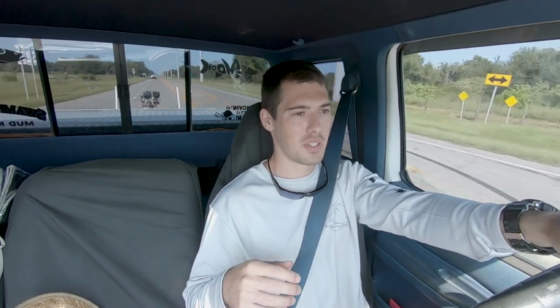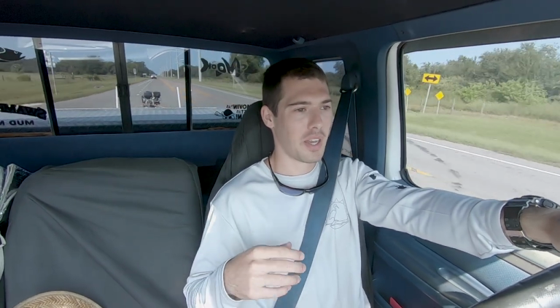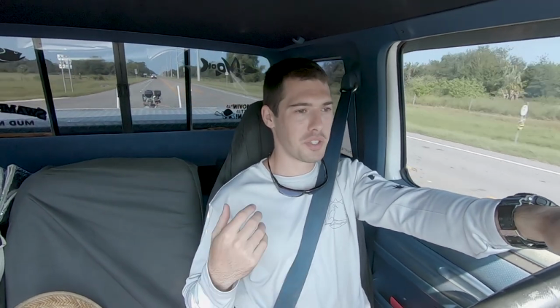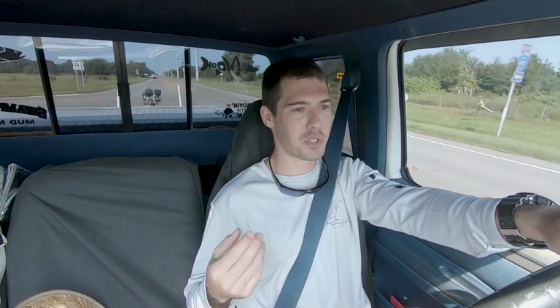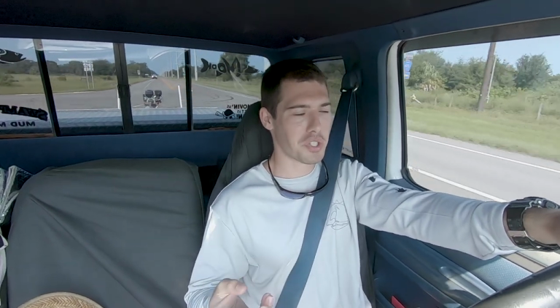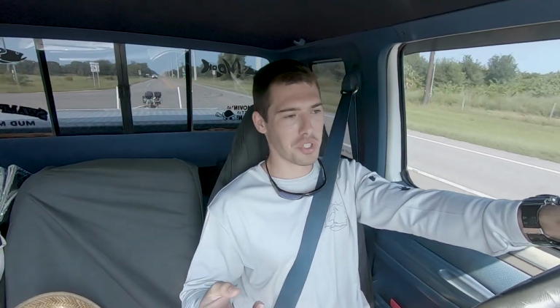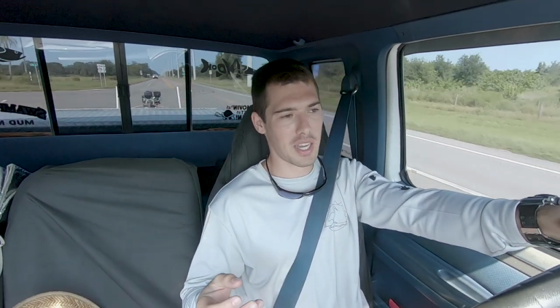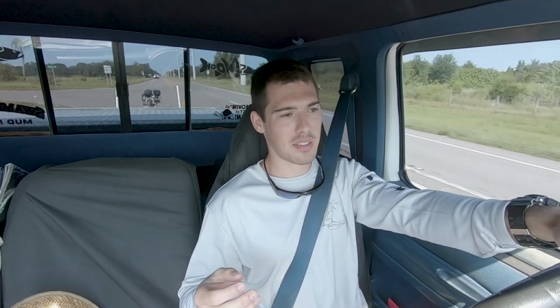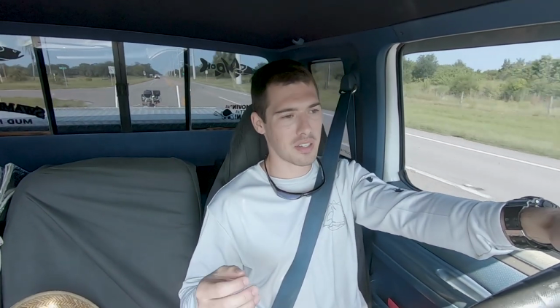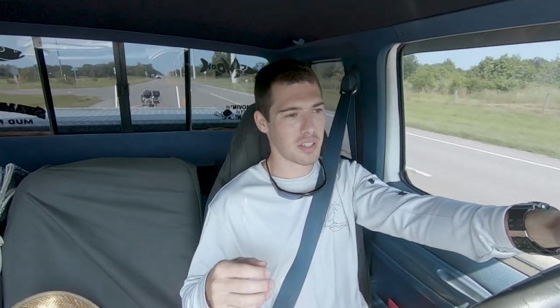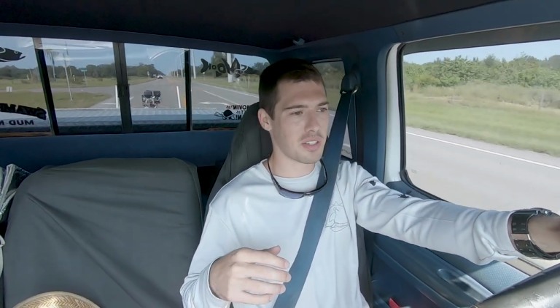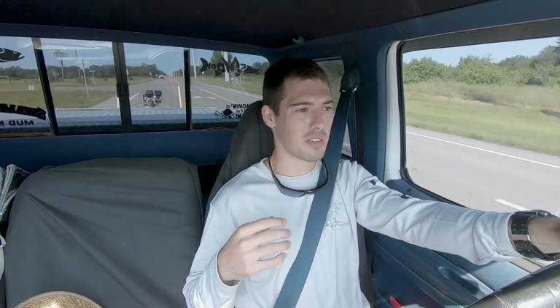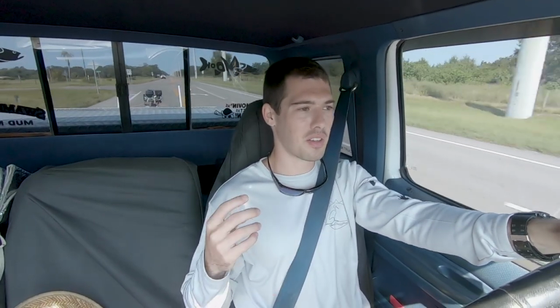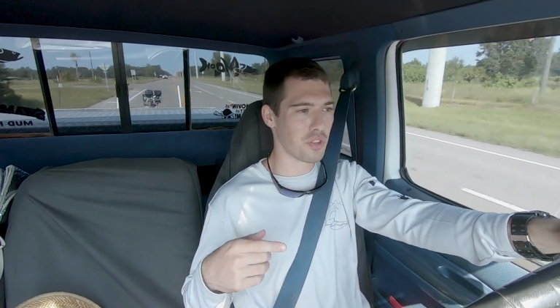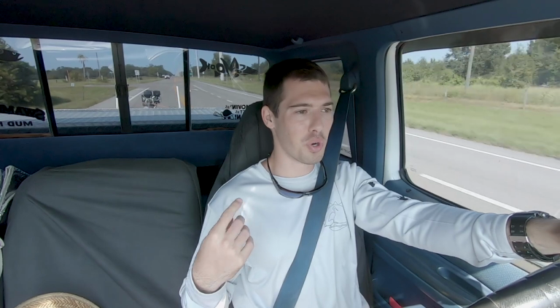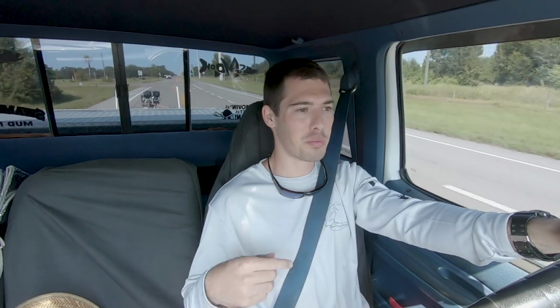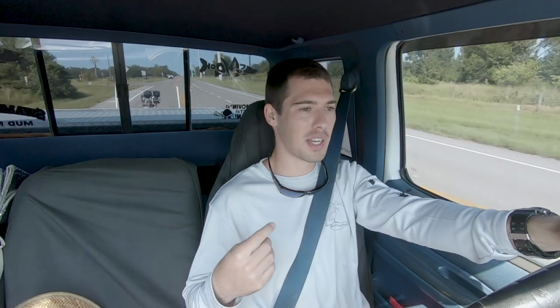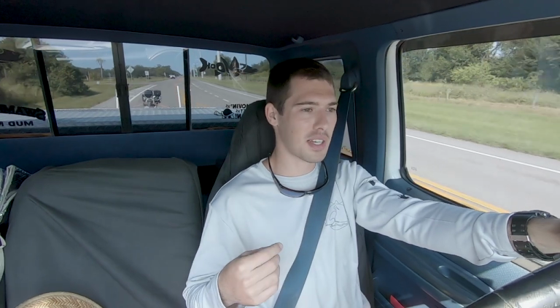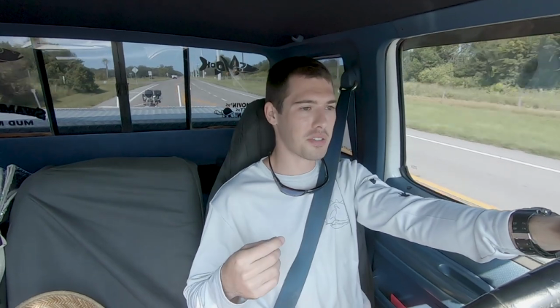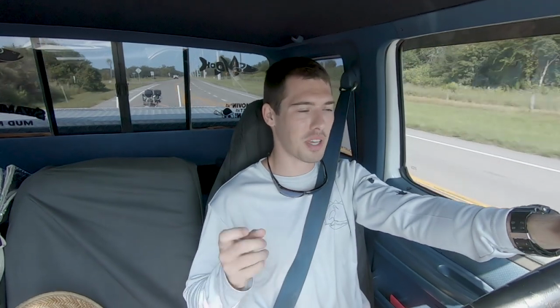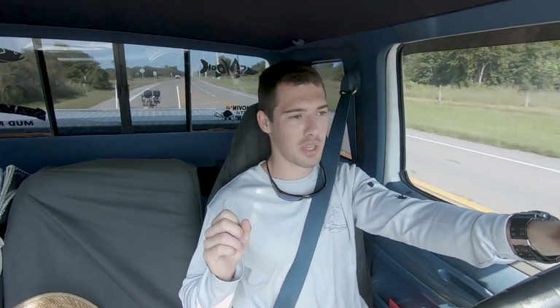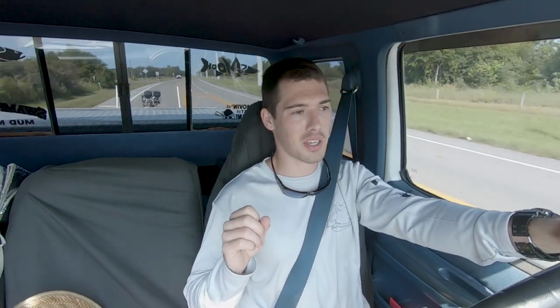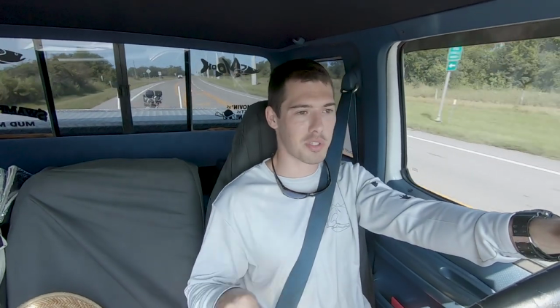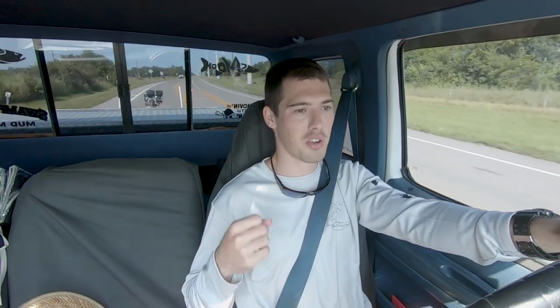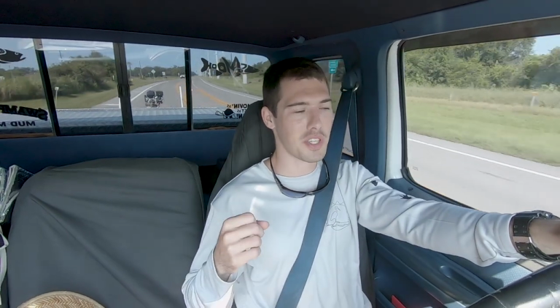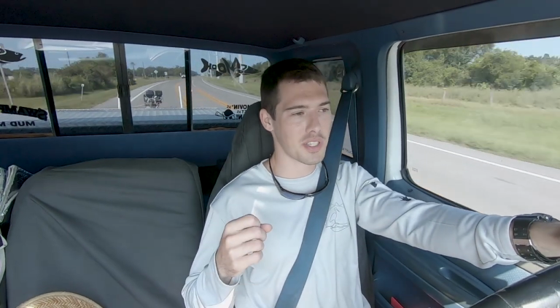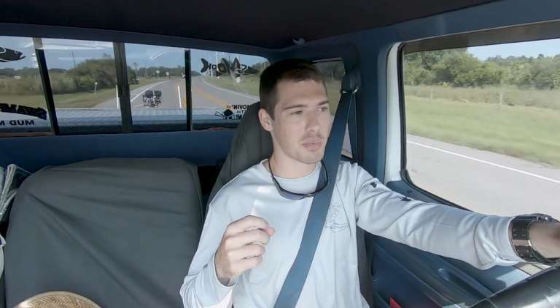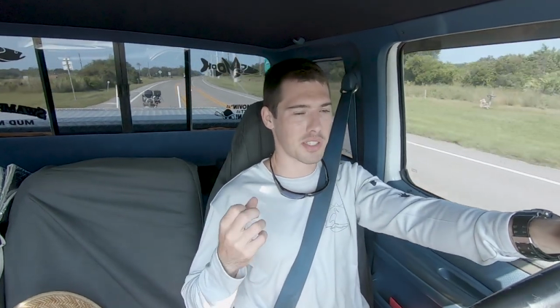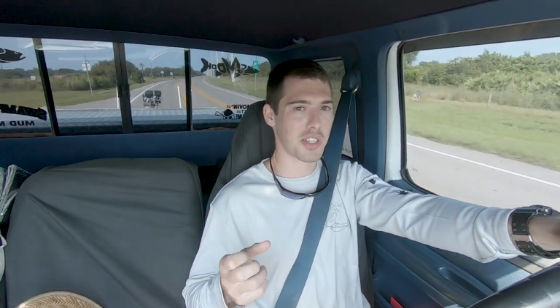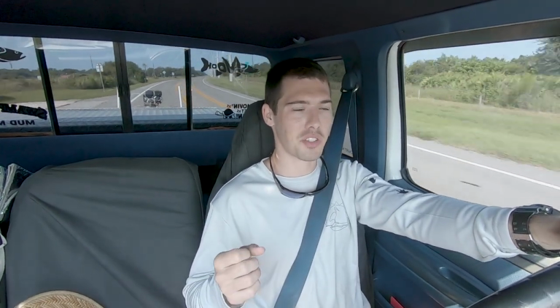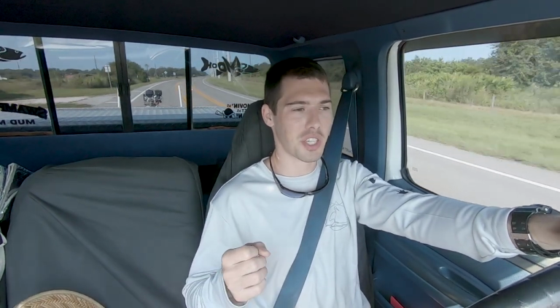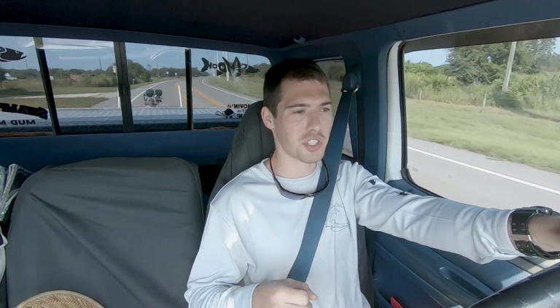I use a special knot on all the rope that I tie, so that way it comes off easy but stays under tension.